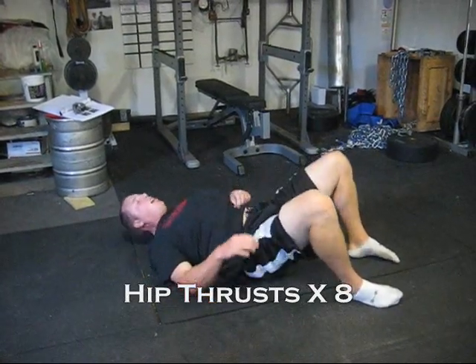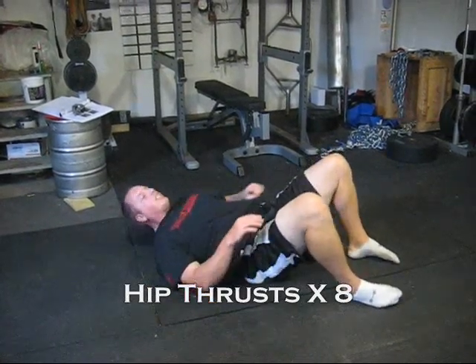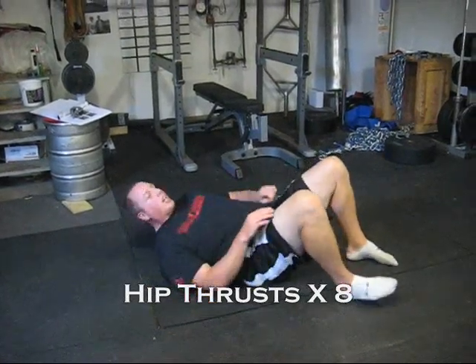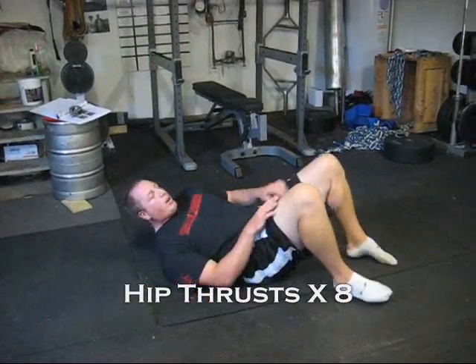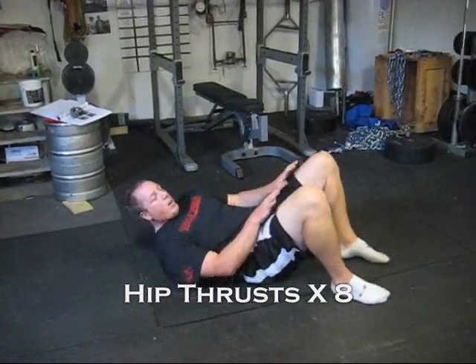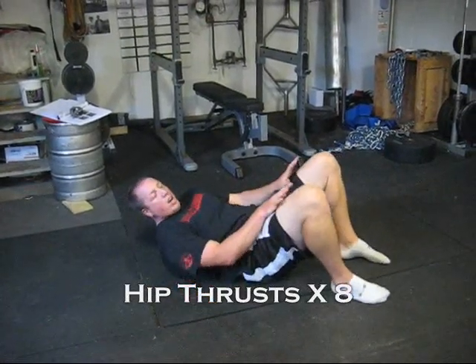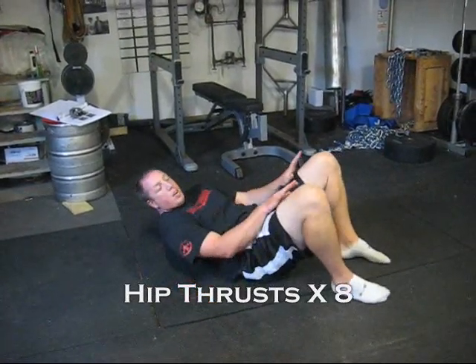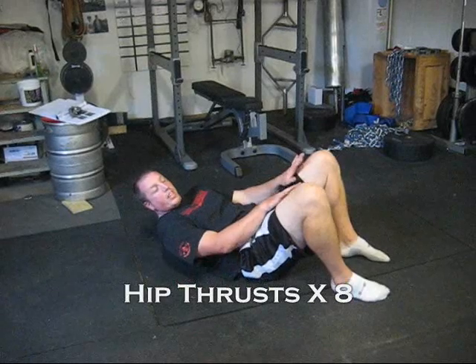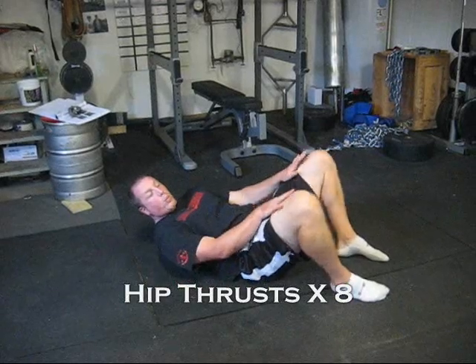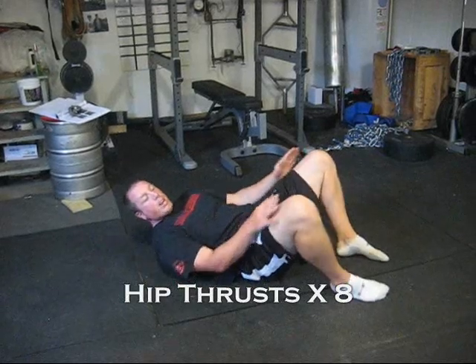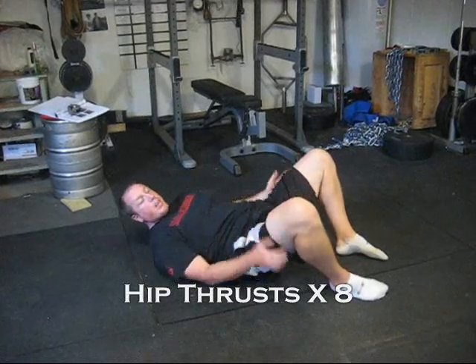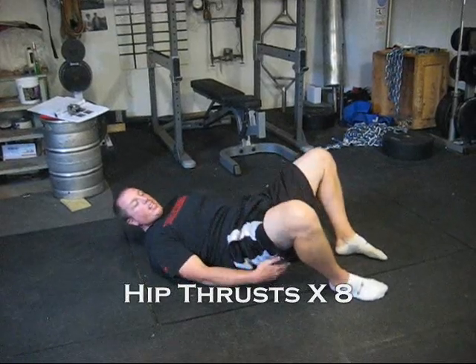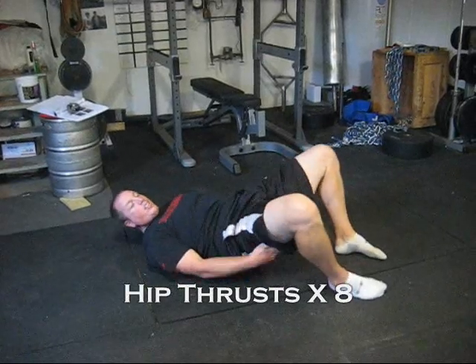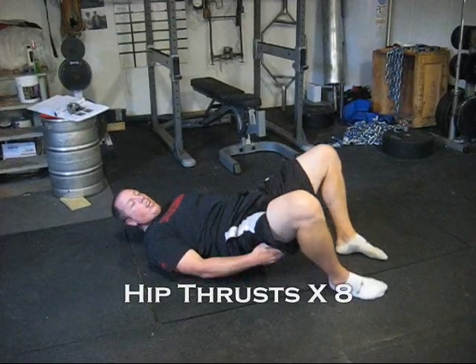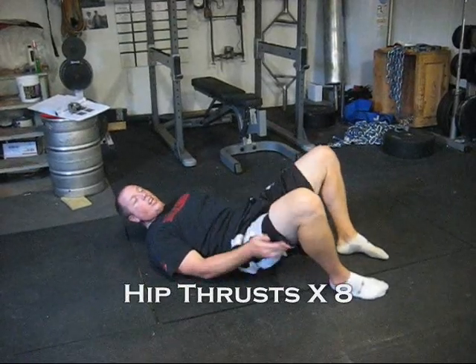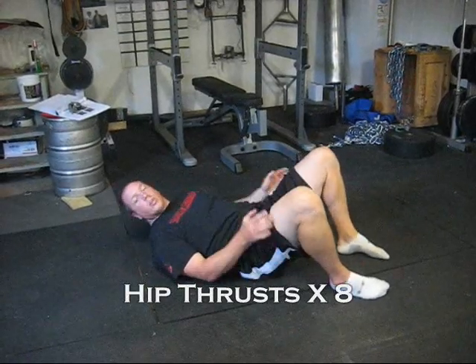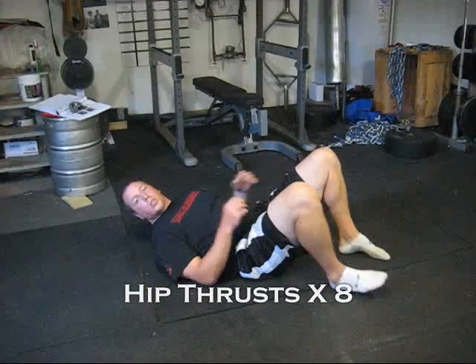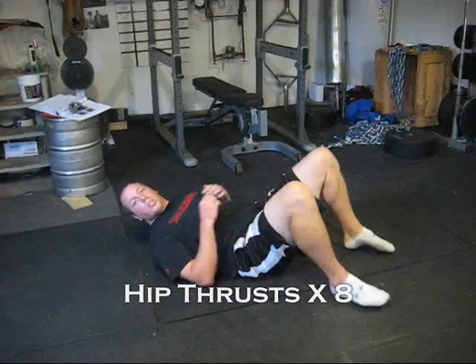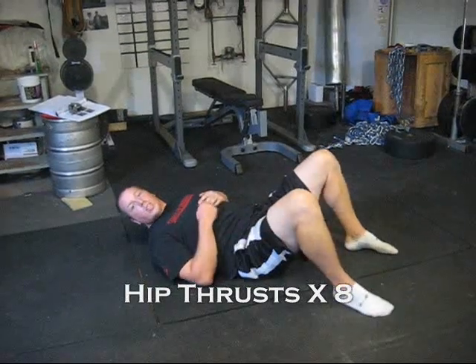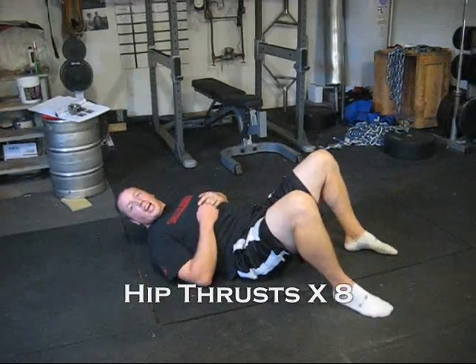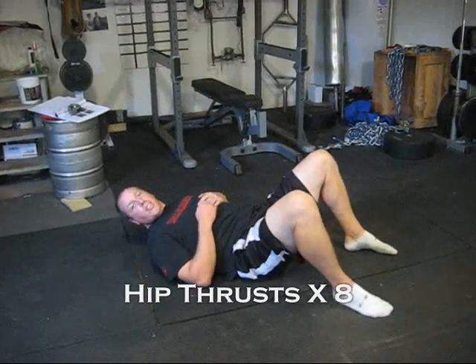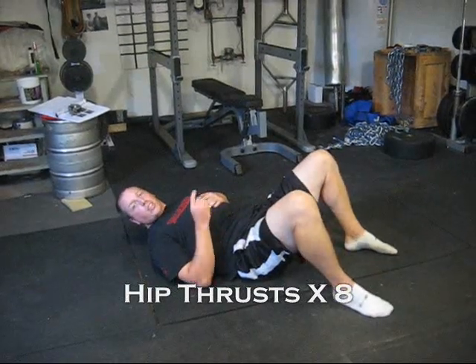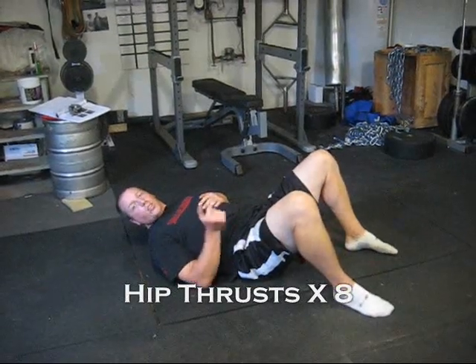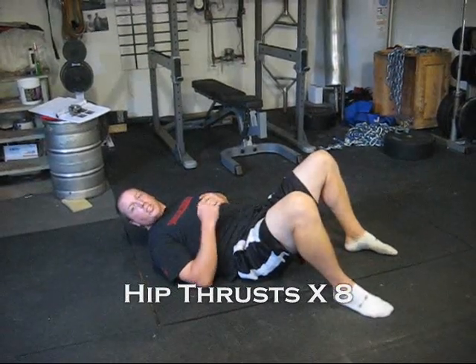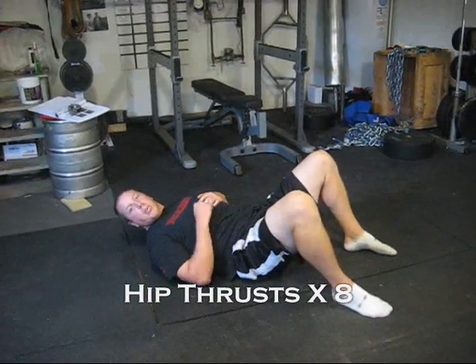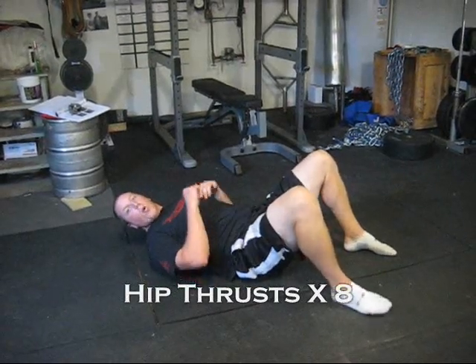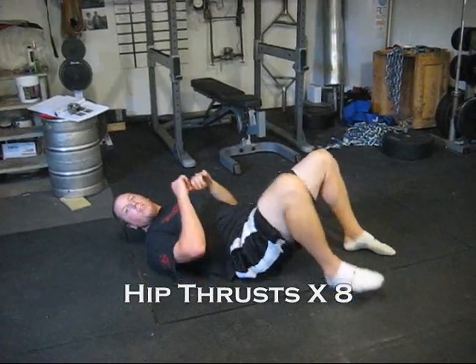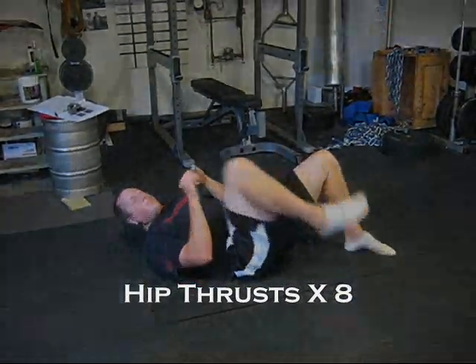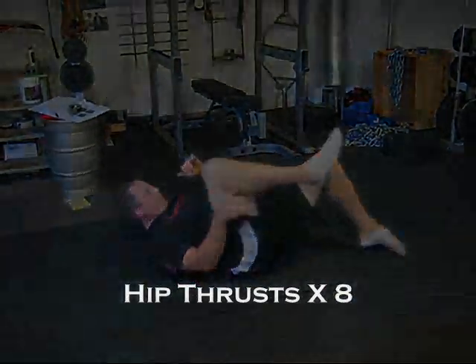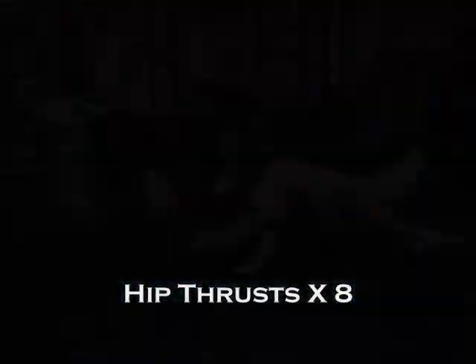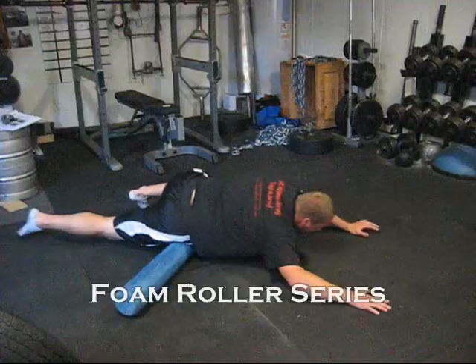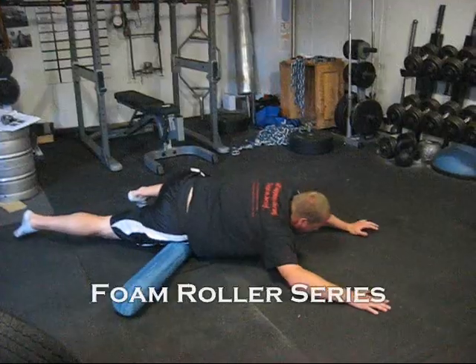As I come up, I like to wire my knees so I can squeeze and activate the glutes a little bit more.